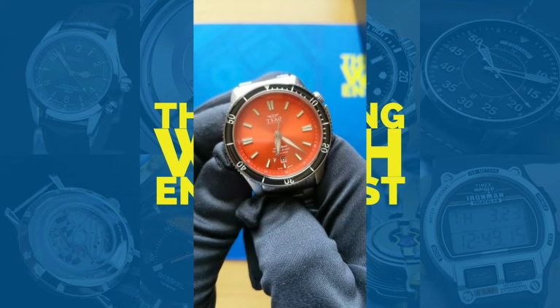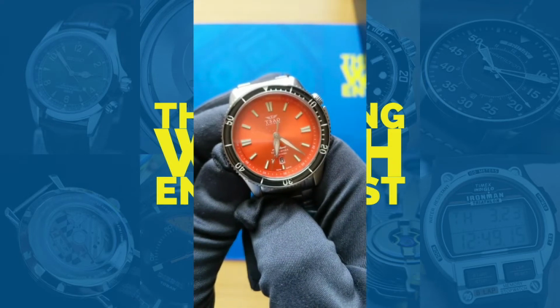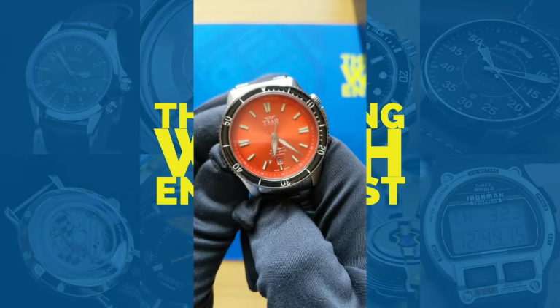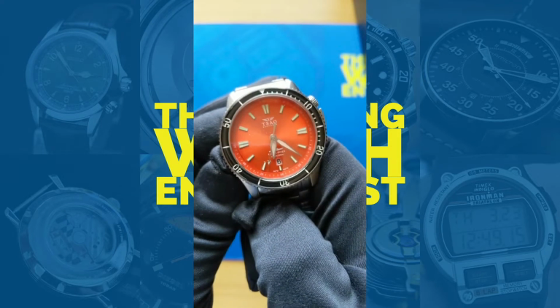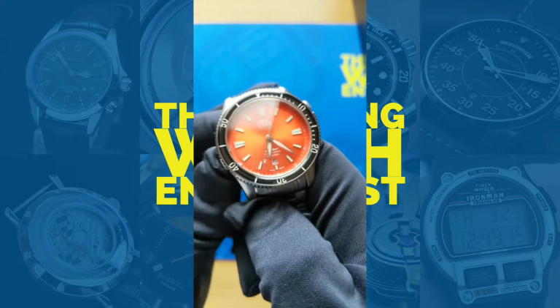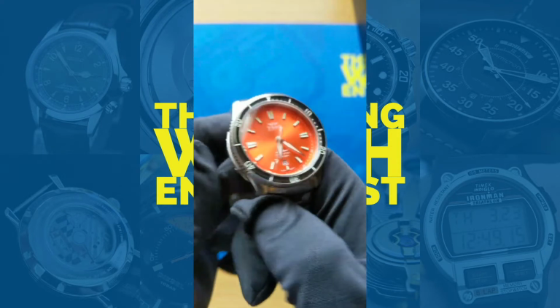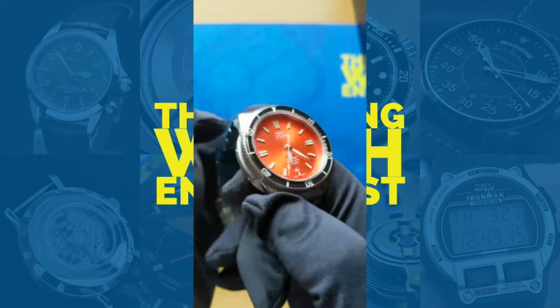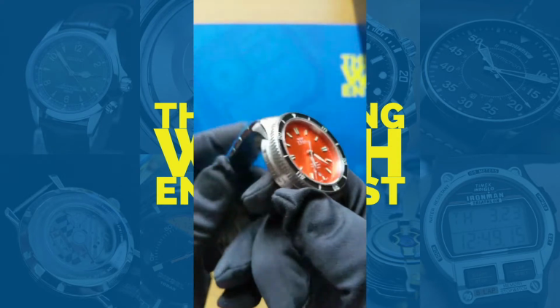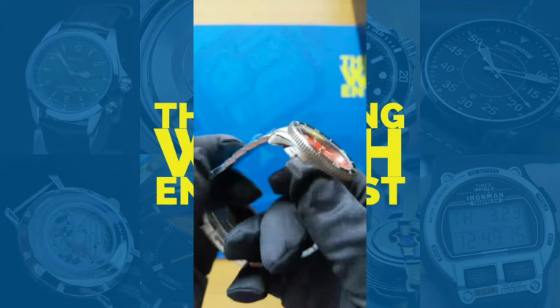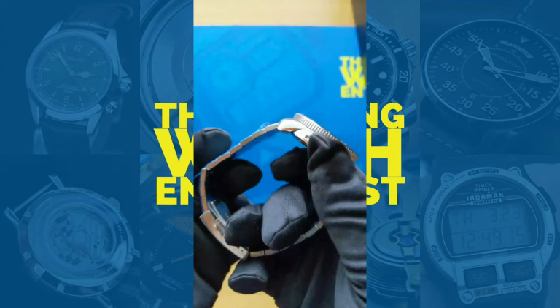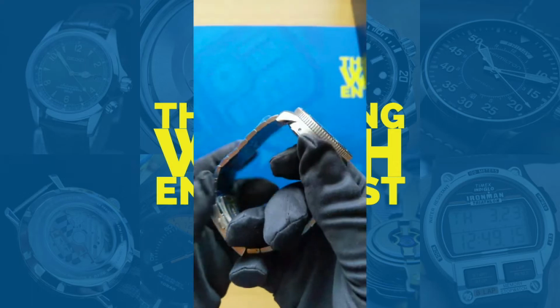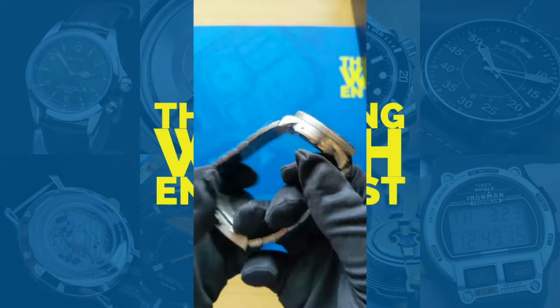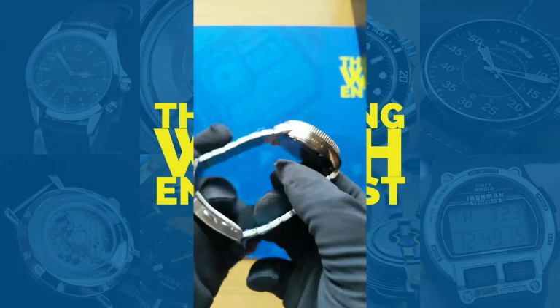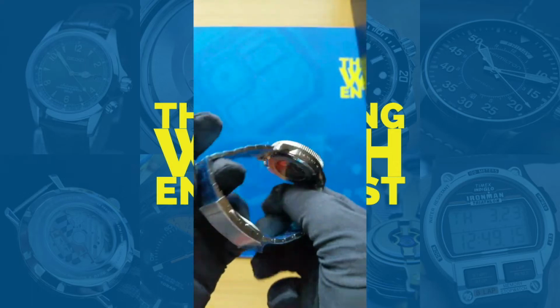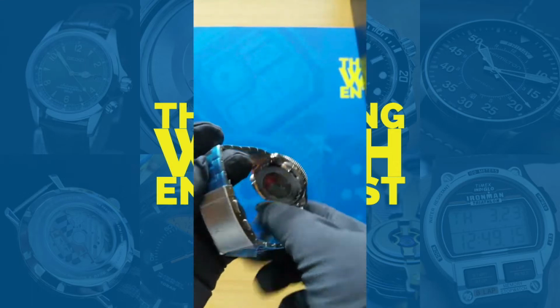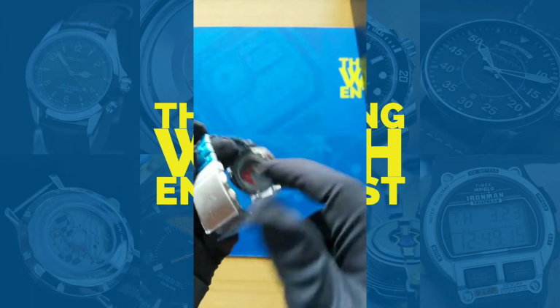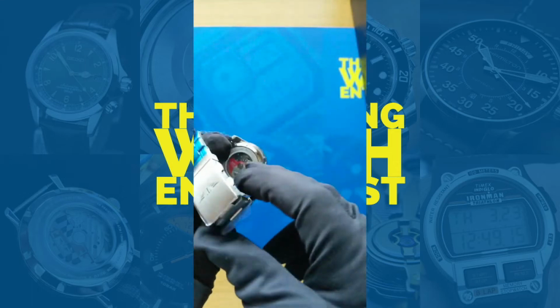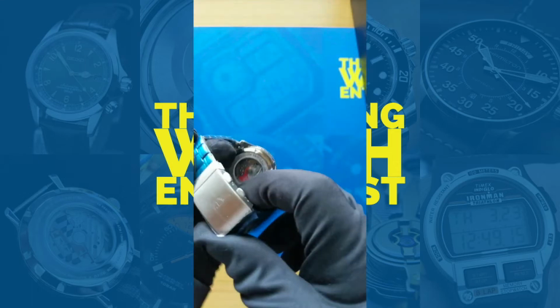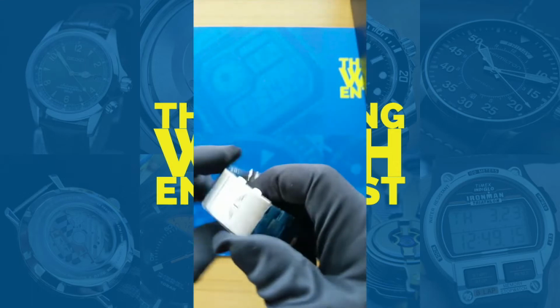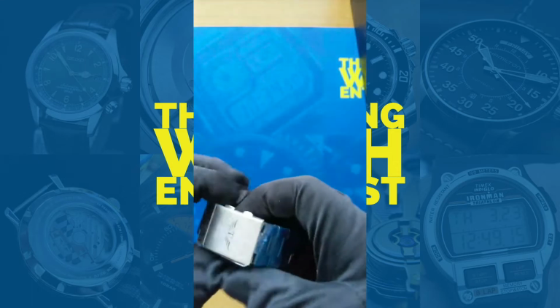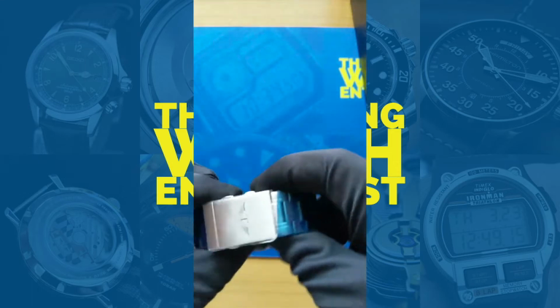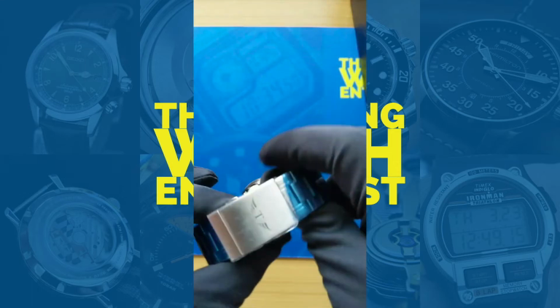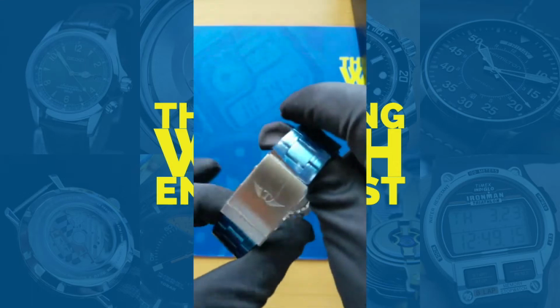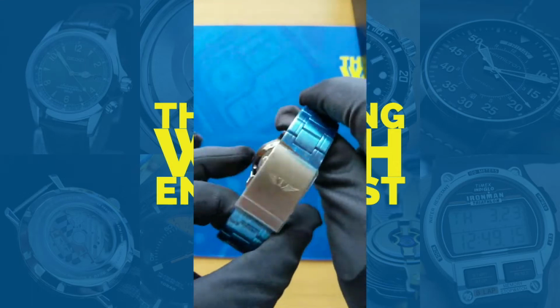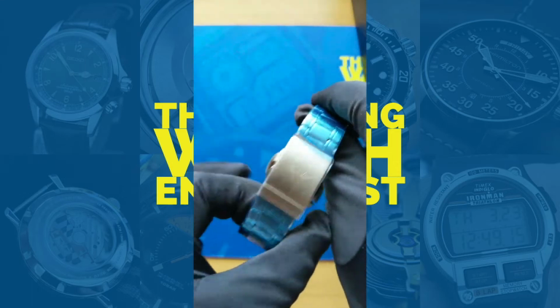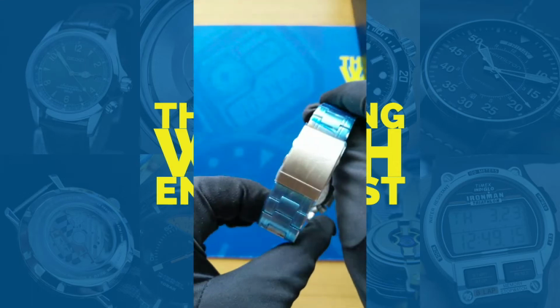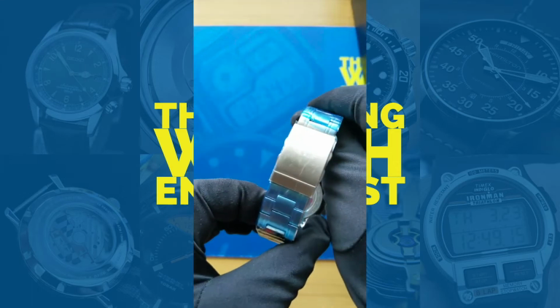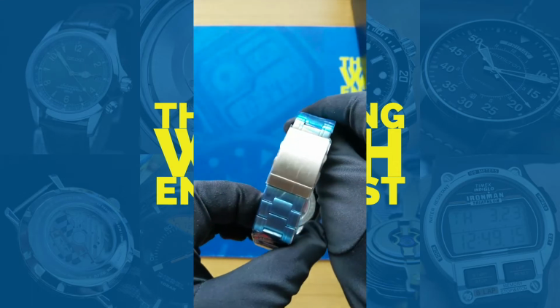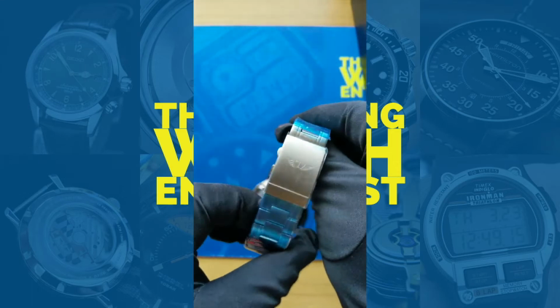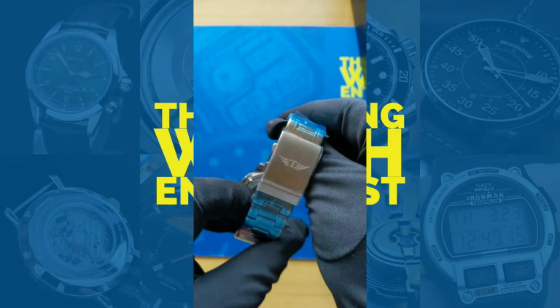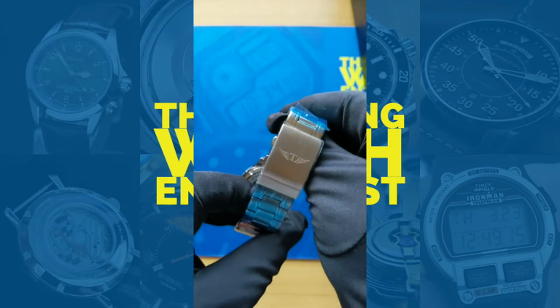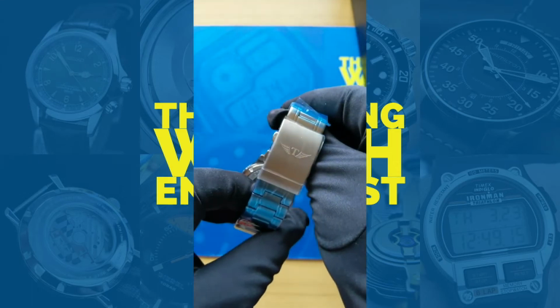Beautiful orange sunburst dial — fantastic looking — with the chapter ring around the outside with the minute tracks. Very, very cool. Really like the handset. It's a really great watch.